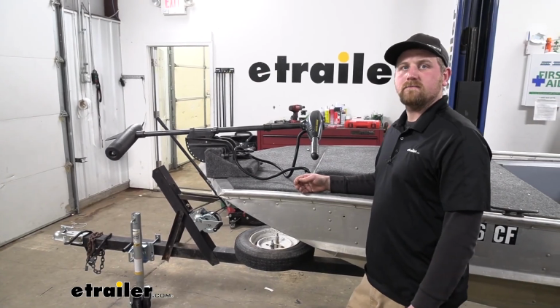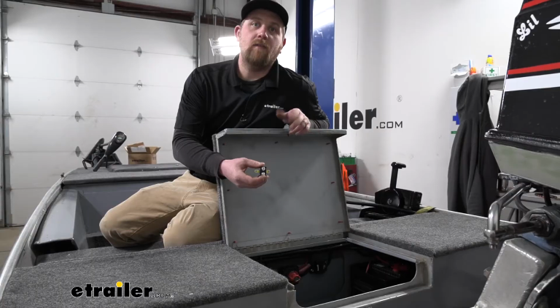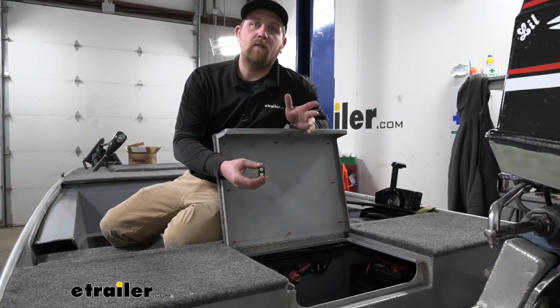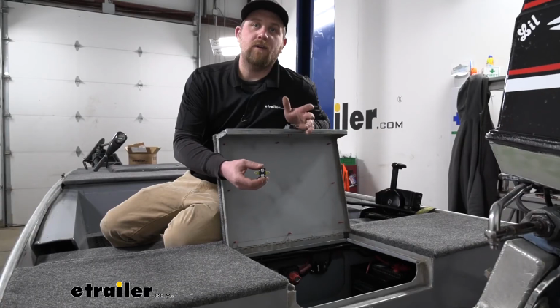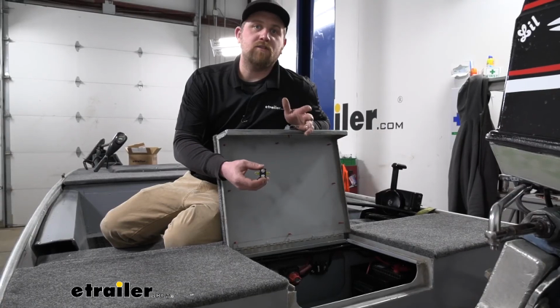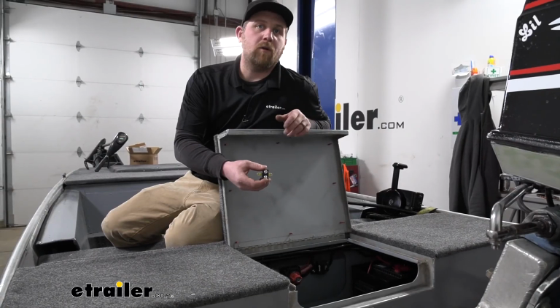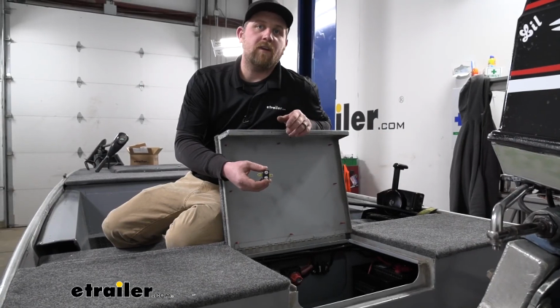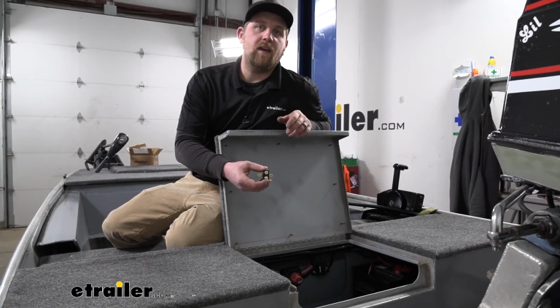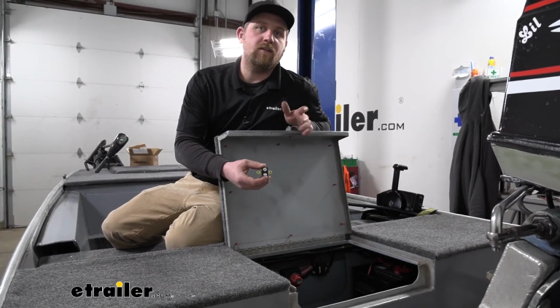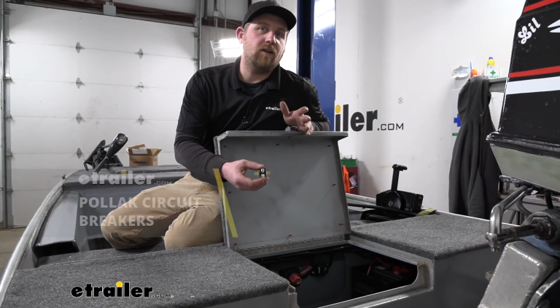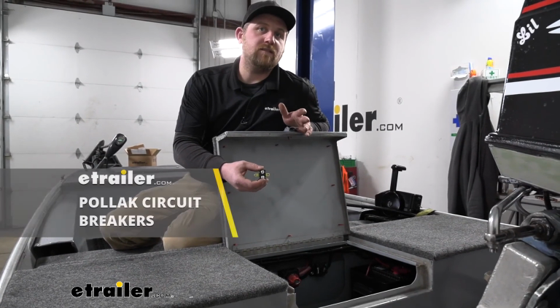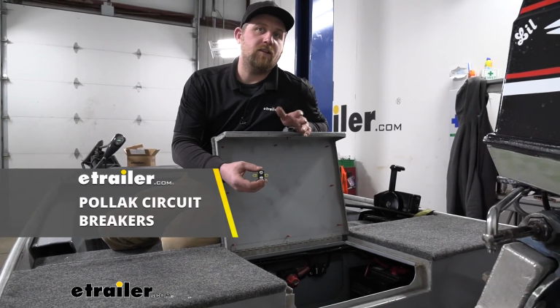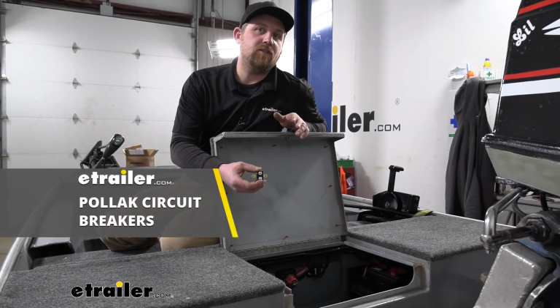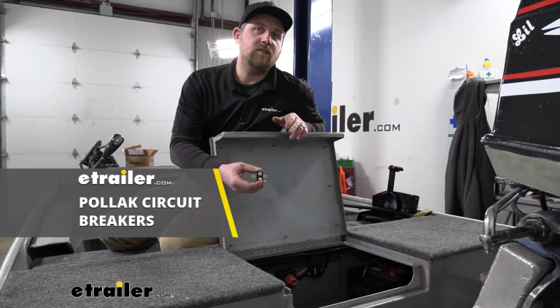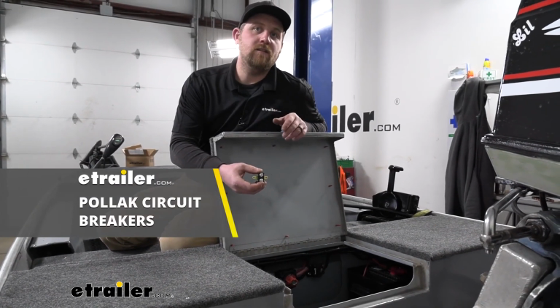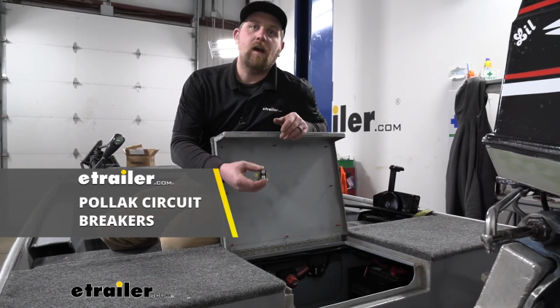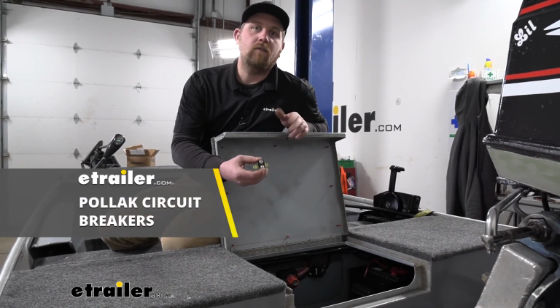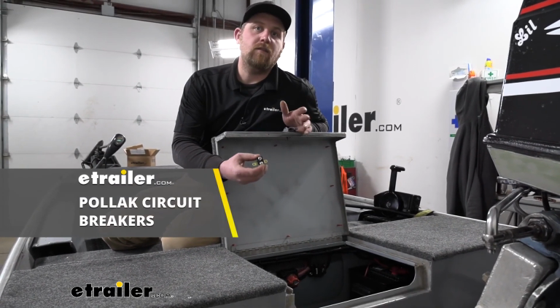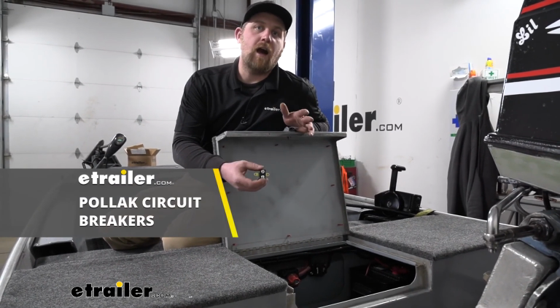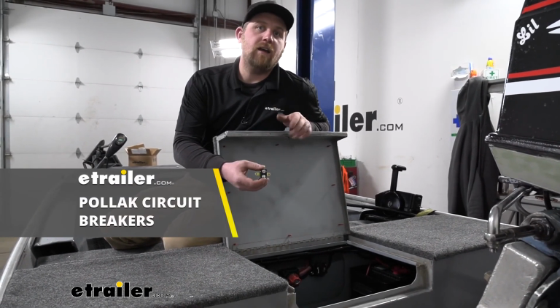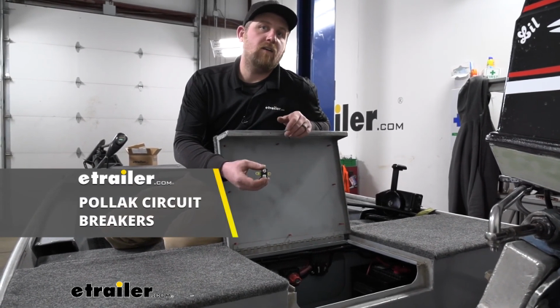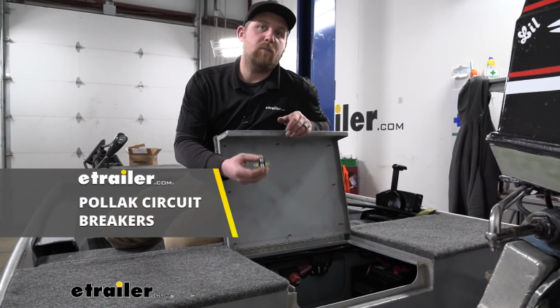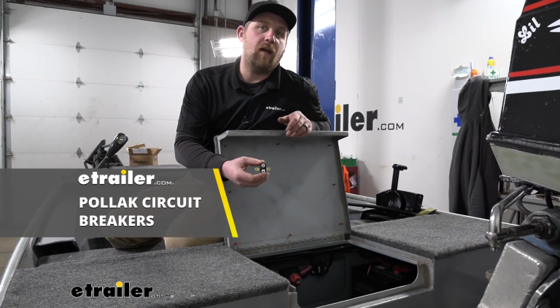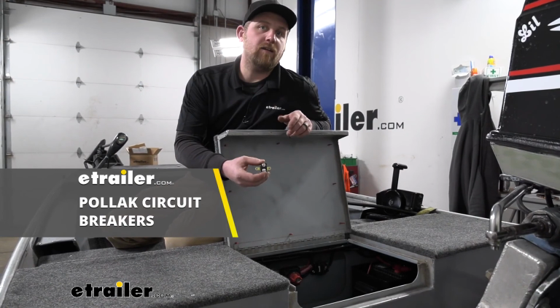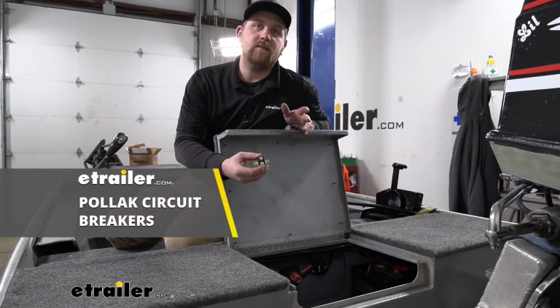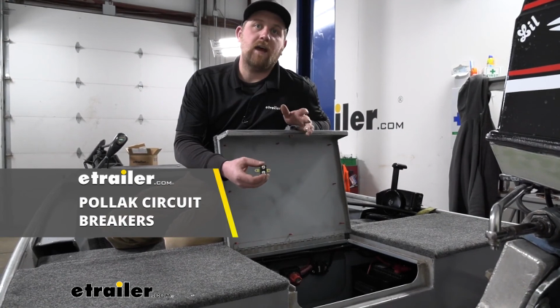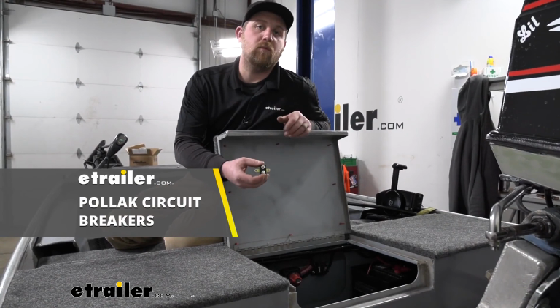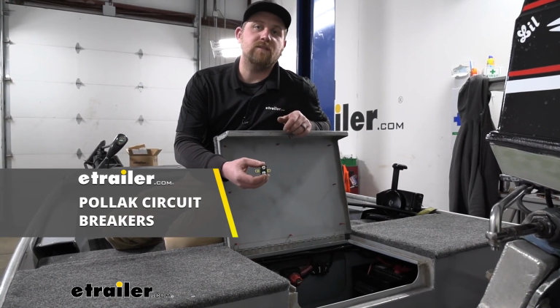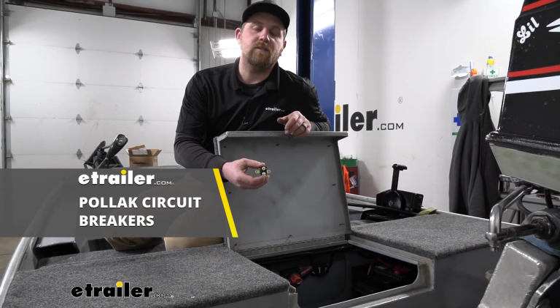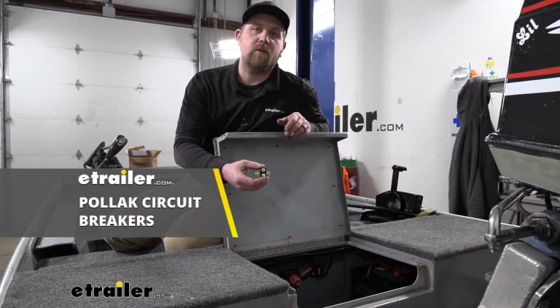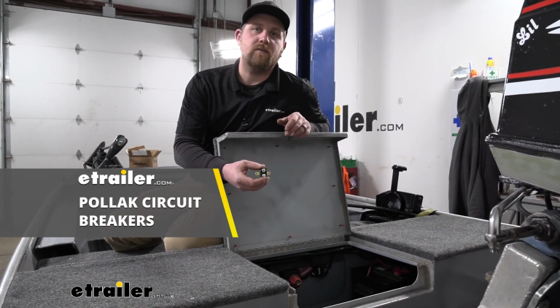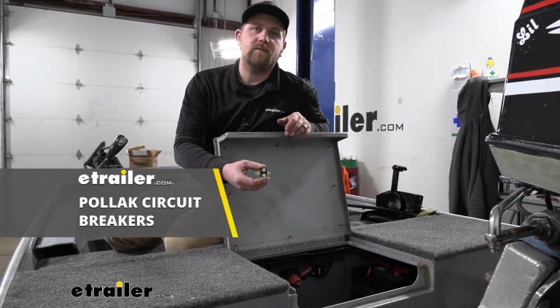And that'll finish up our look at and our installation of the line of Pollock Type 1 circuit breakers.